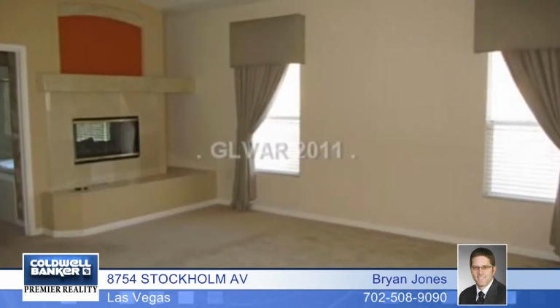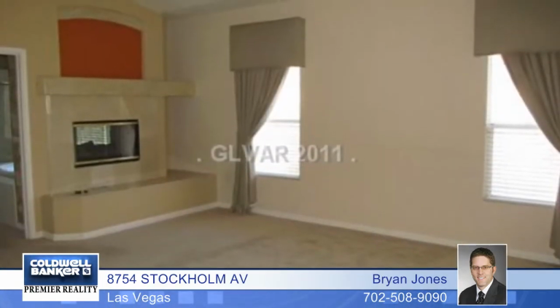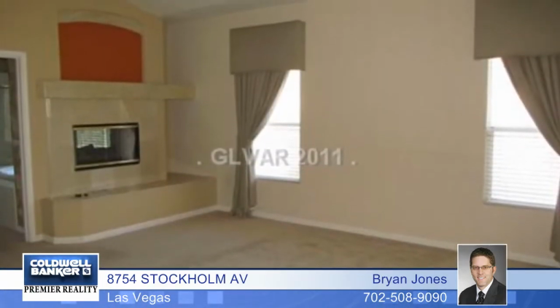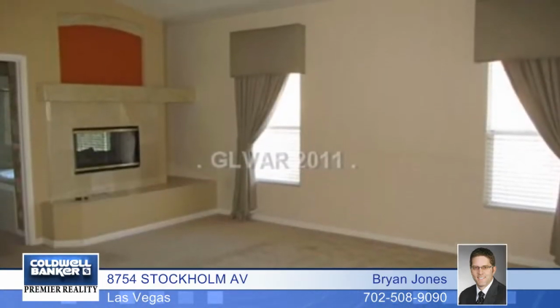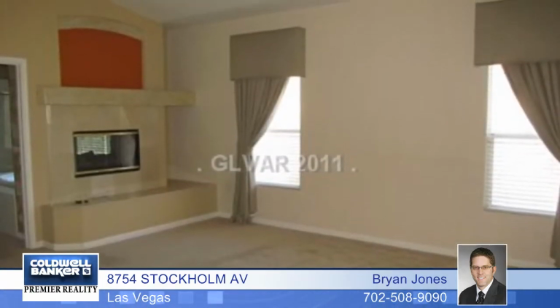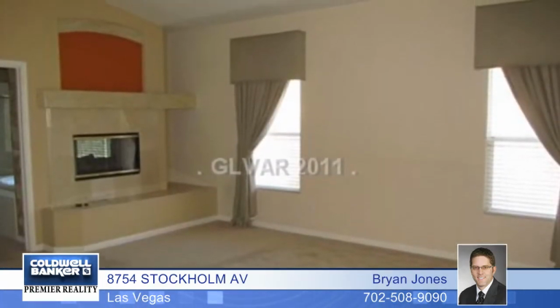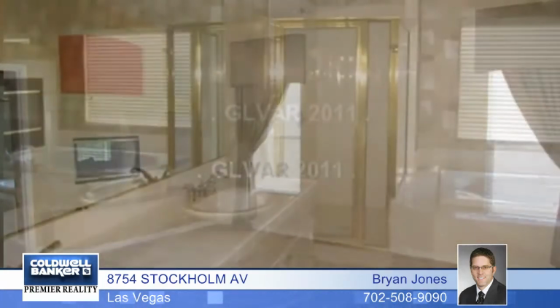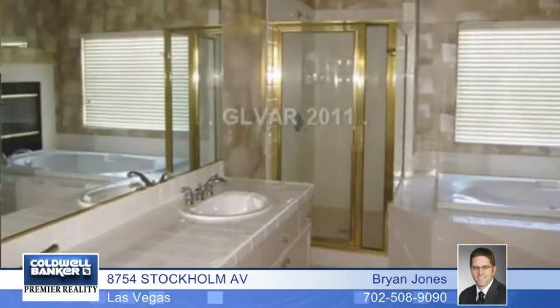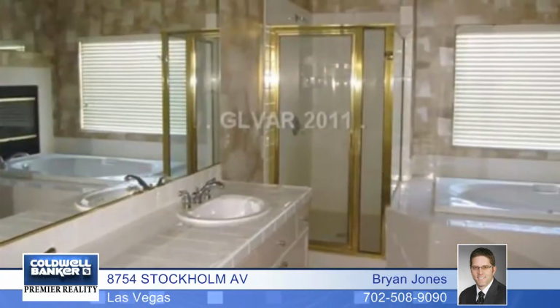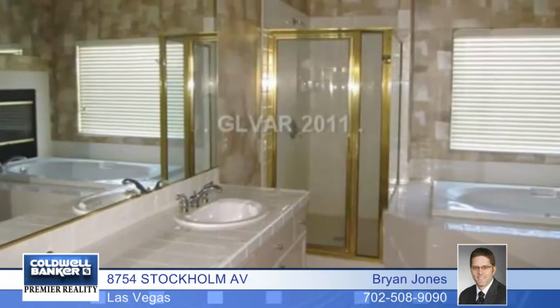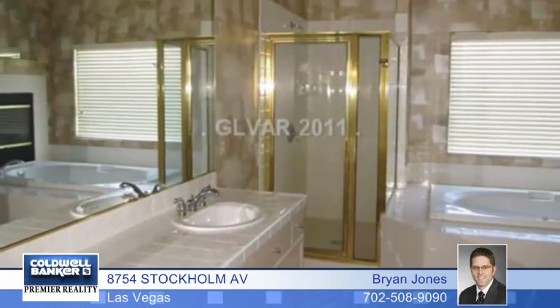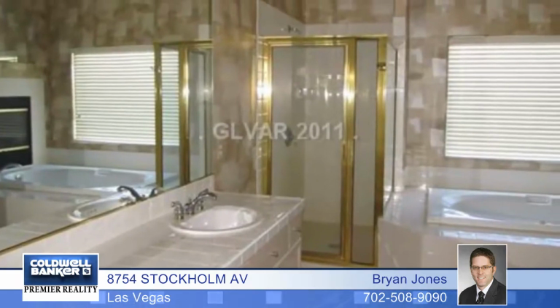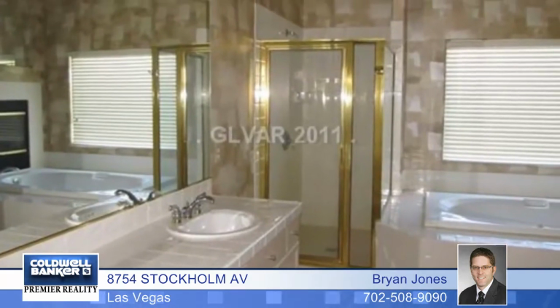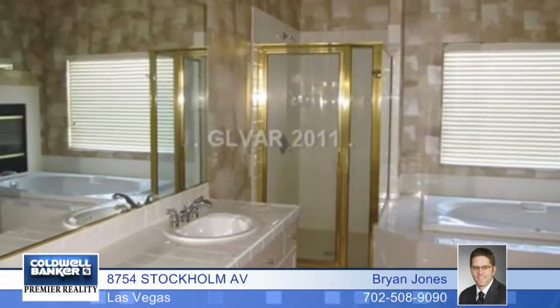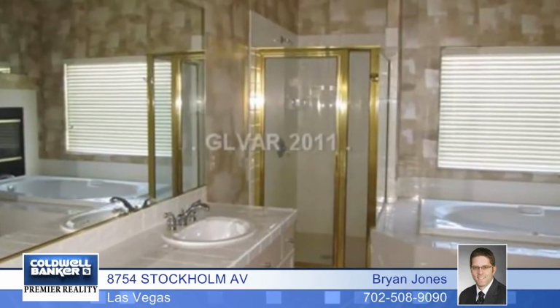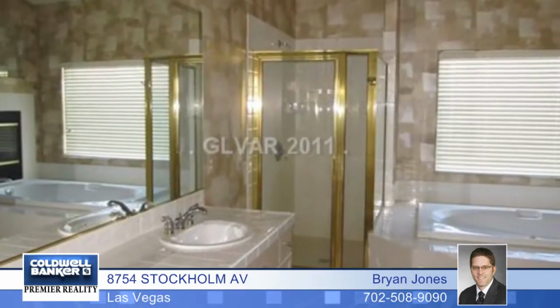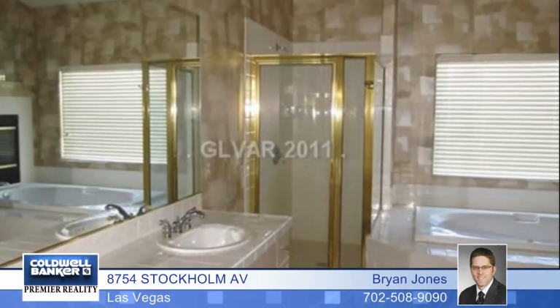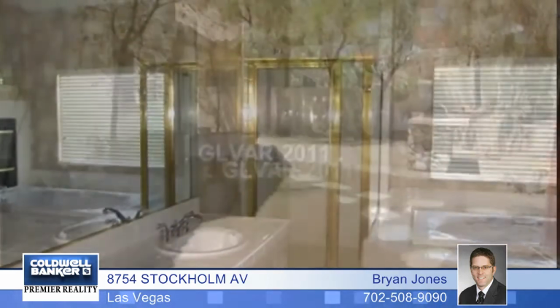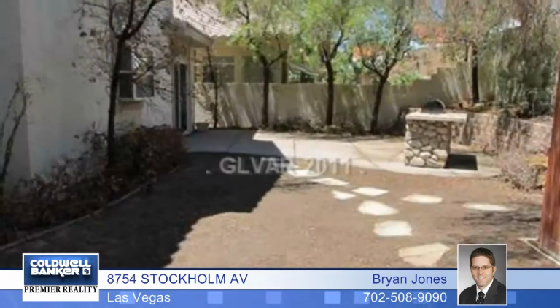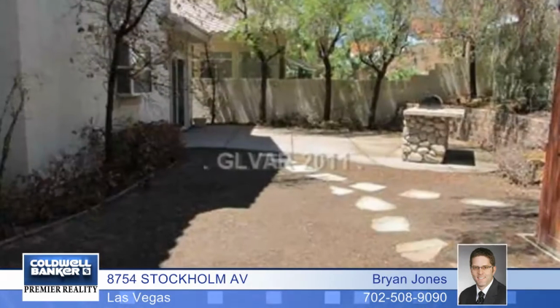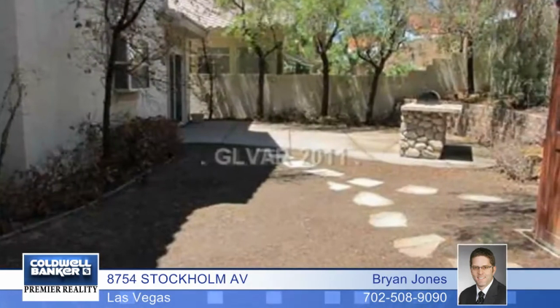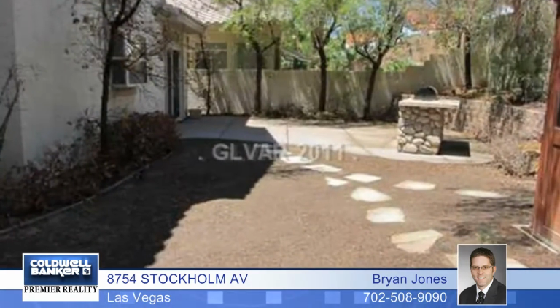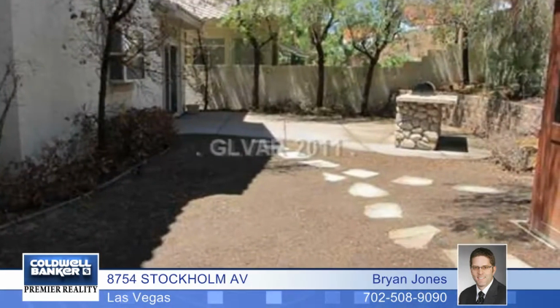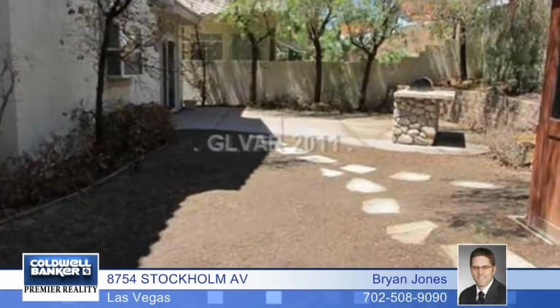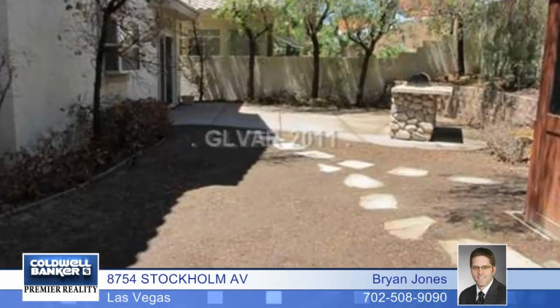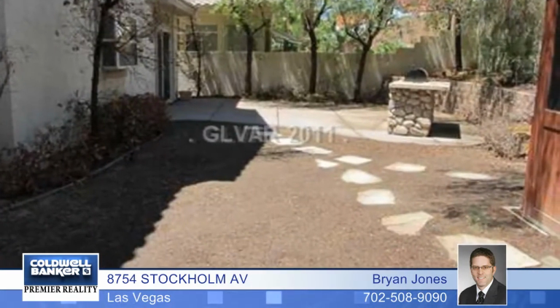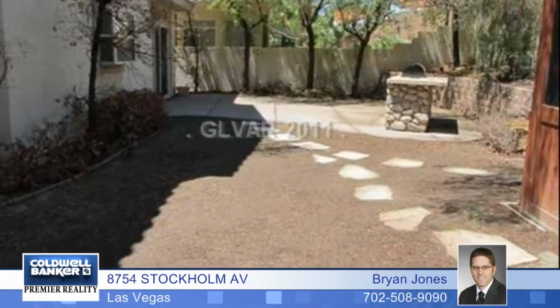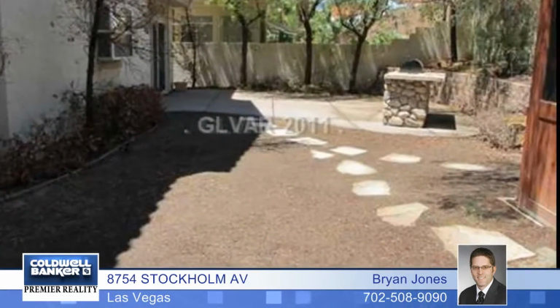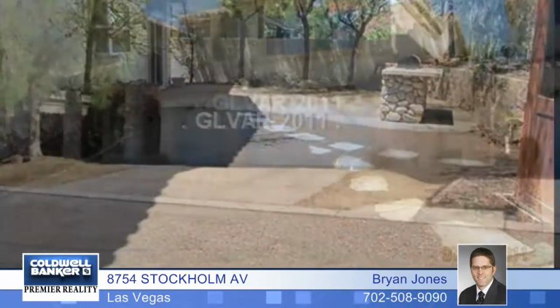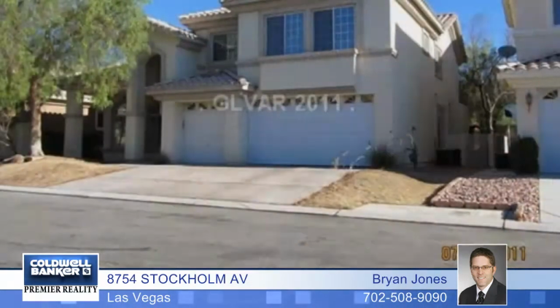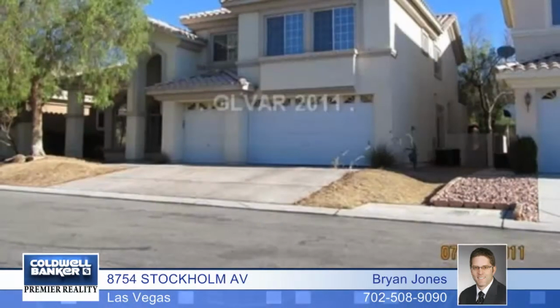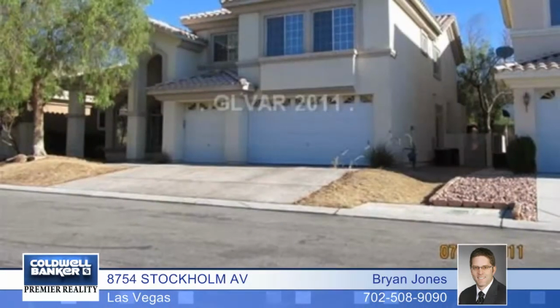The large master suite has a two-way fireplace and you'll also enjoy the nice sized backyard. See you today with Brian Jones.